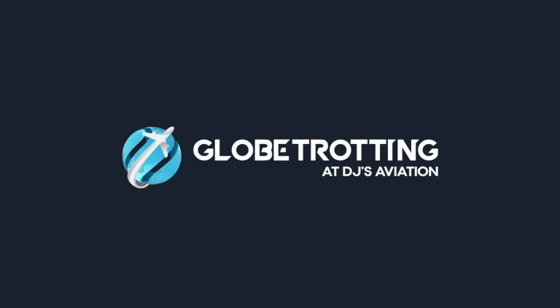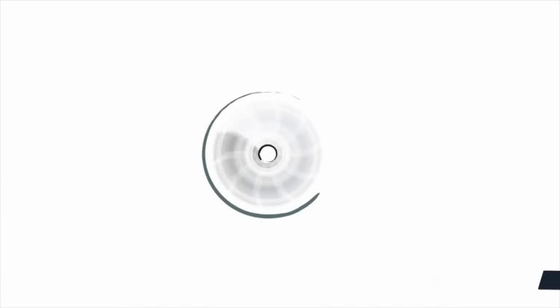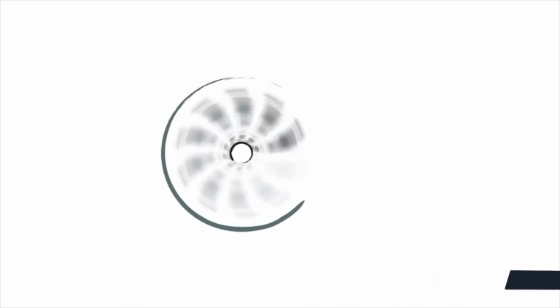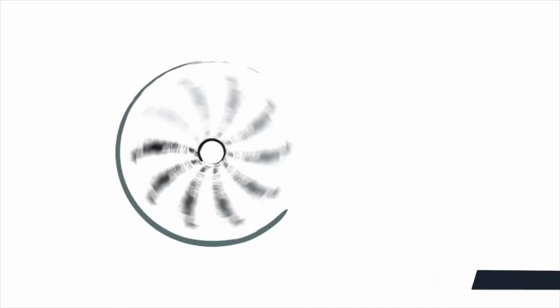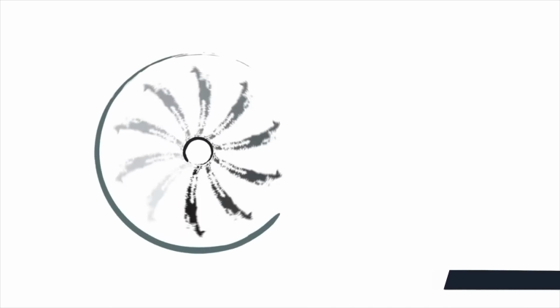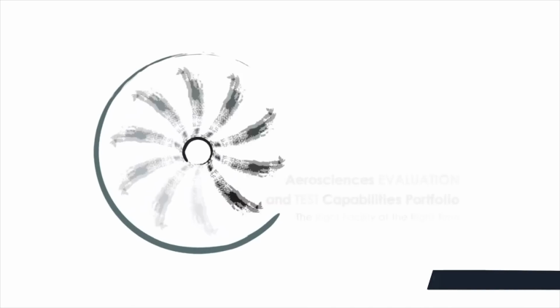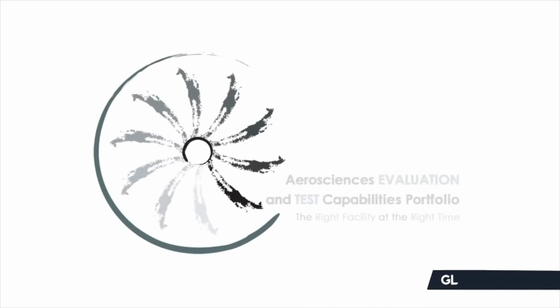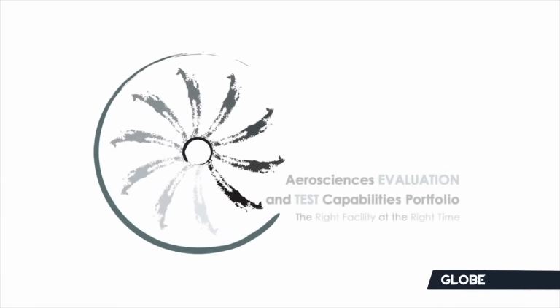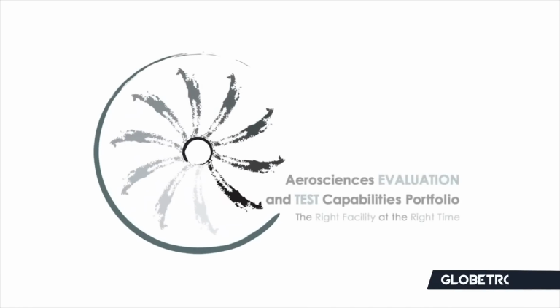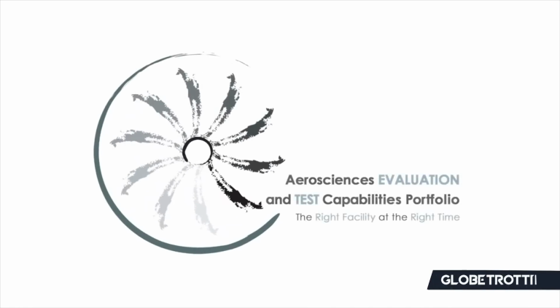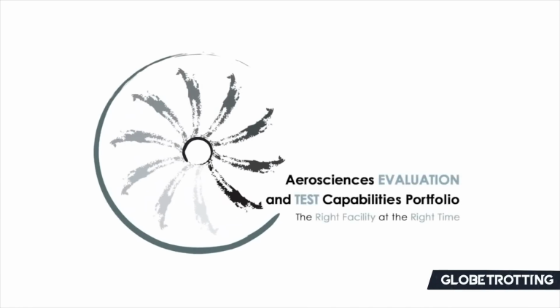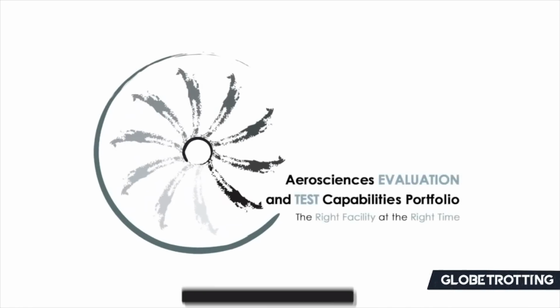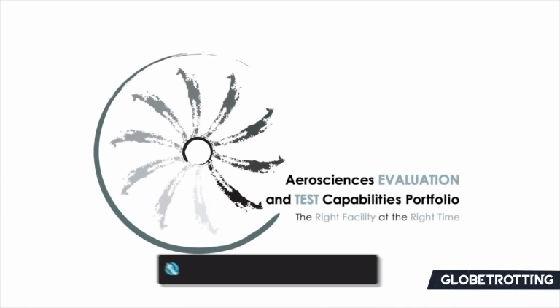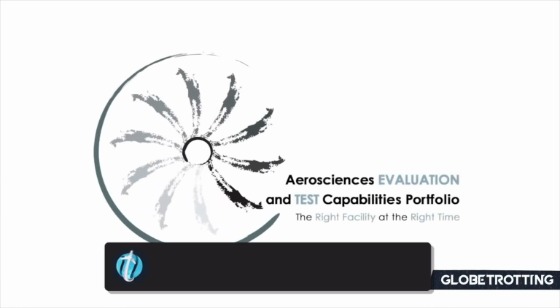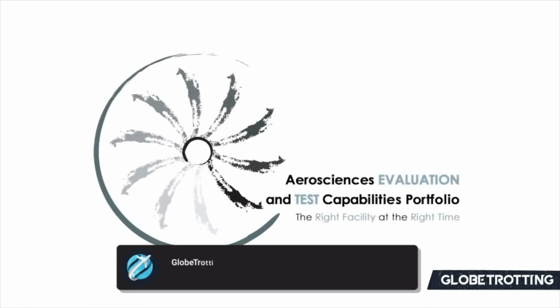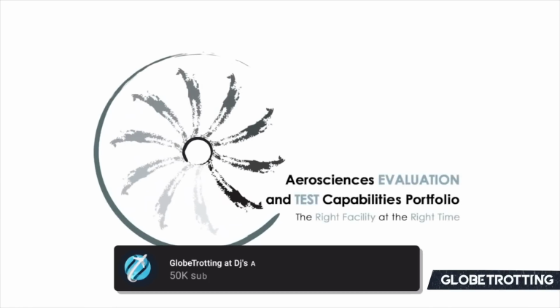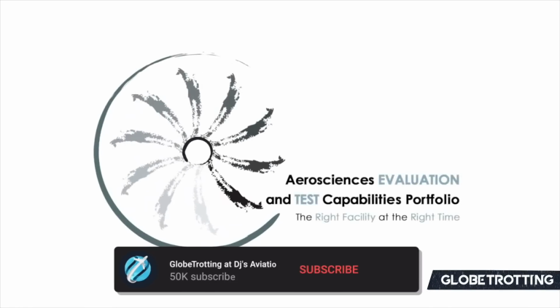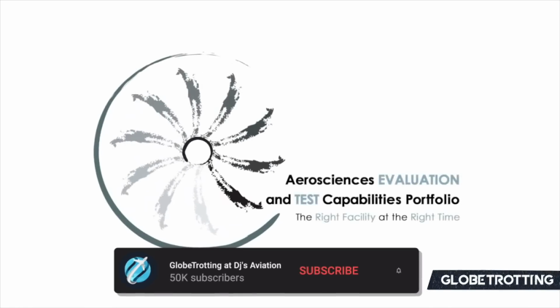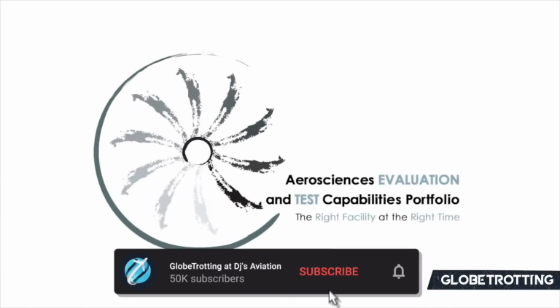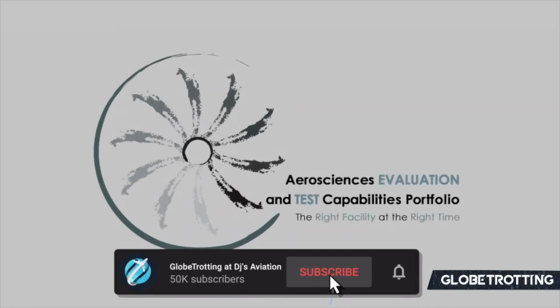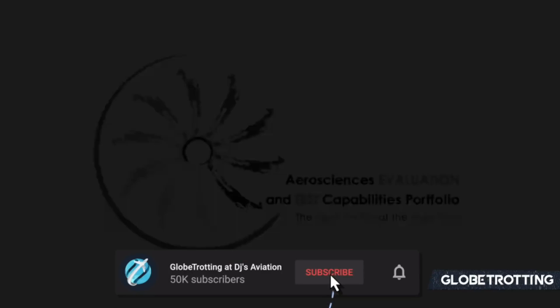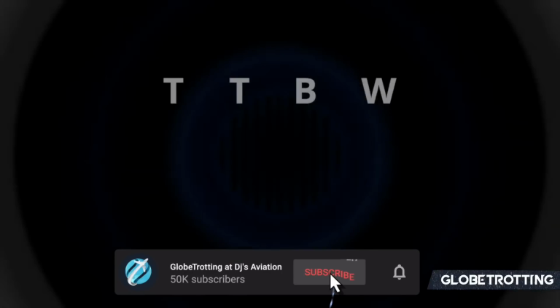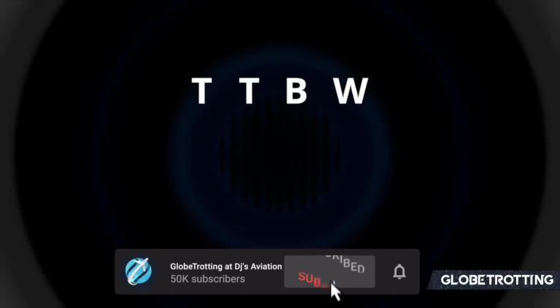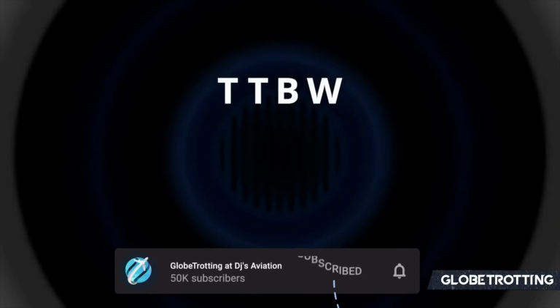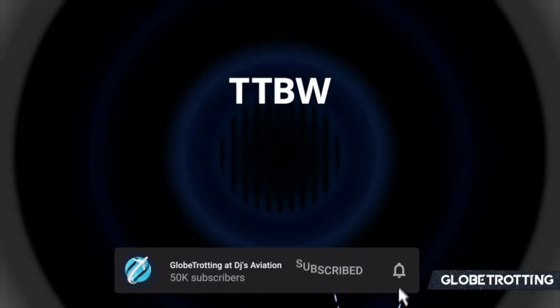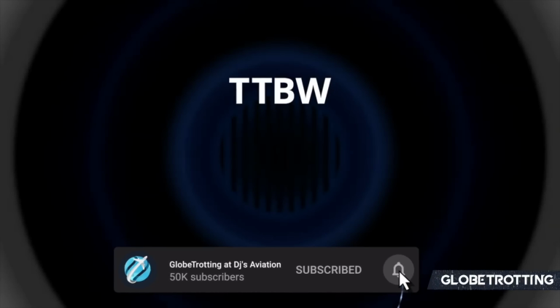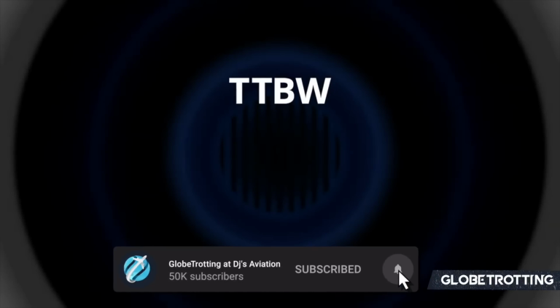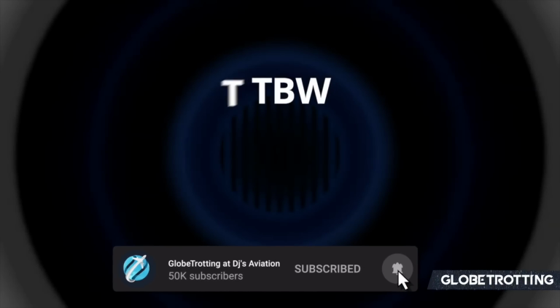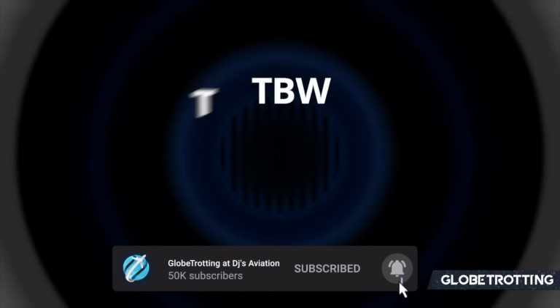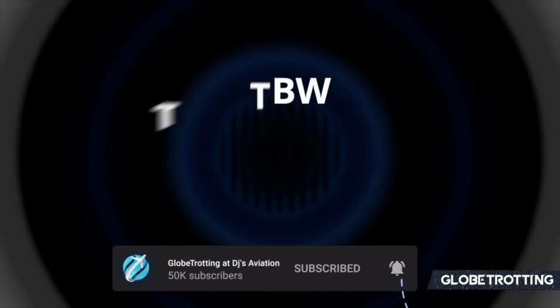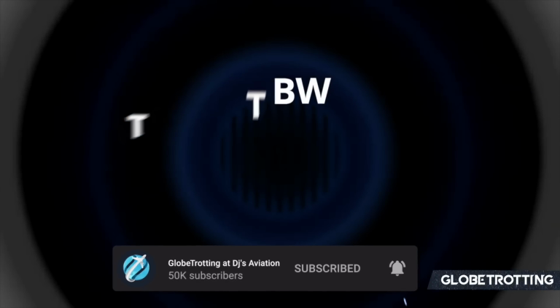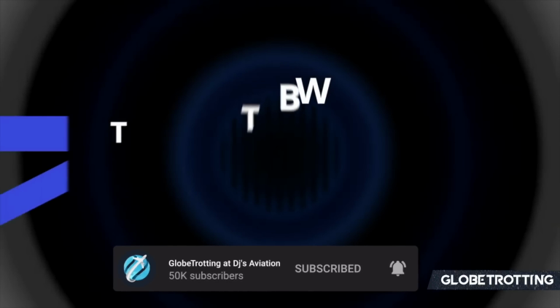Over 70% of viewers are not subscribed to Globetrotting, so feel free to join the channel if you haven't already.